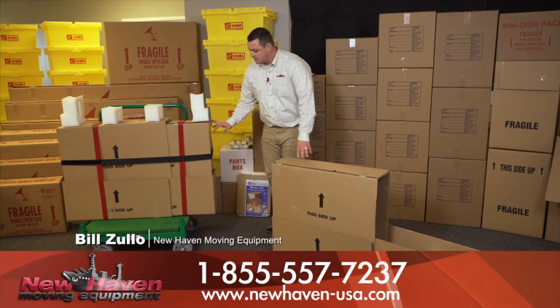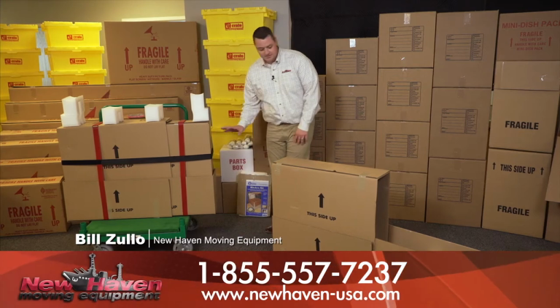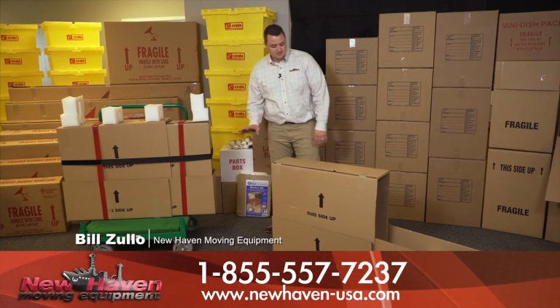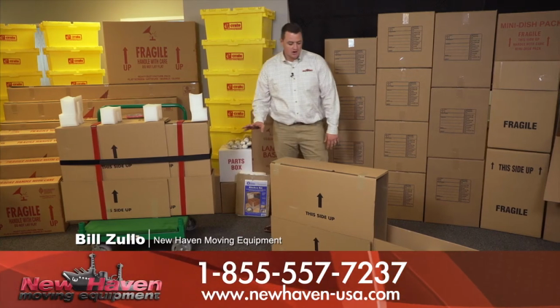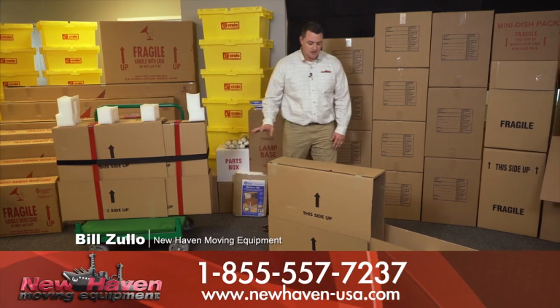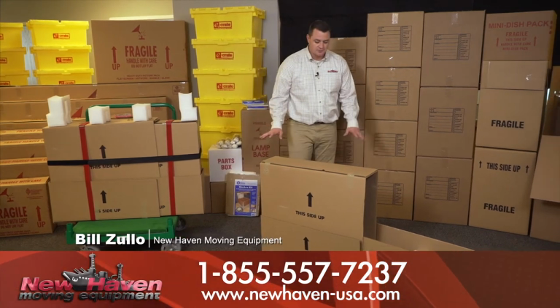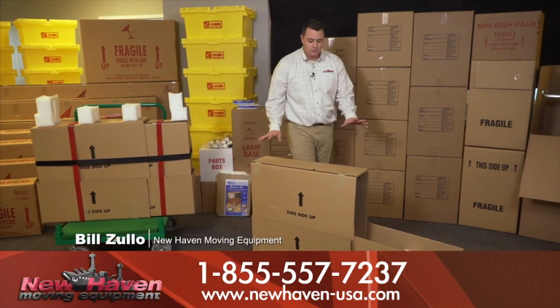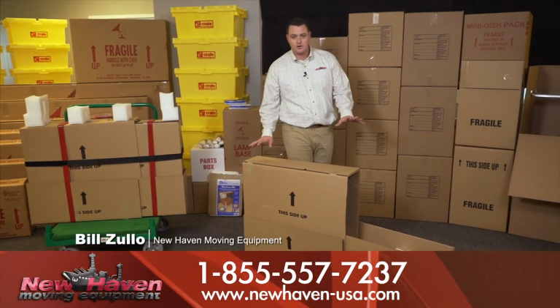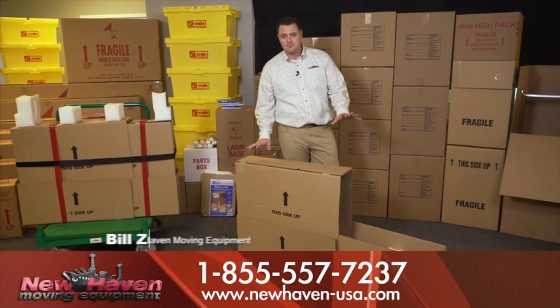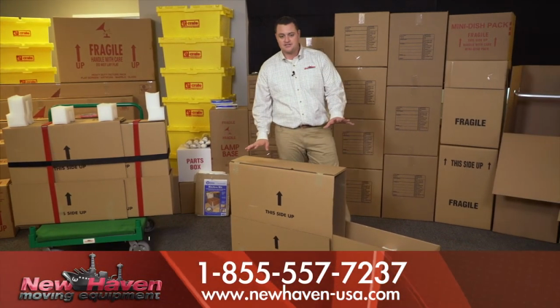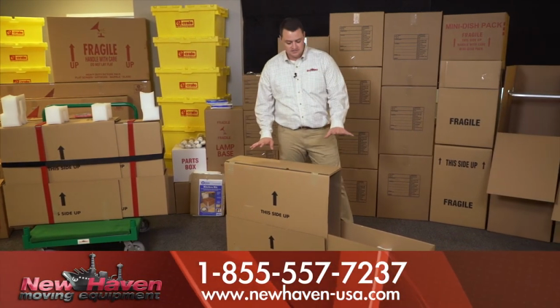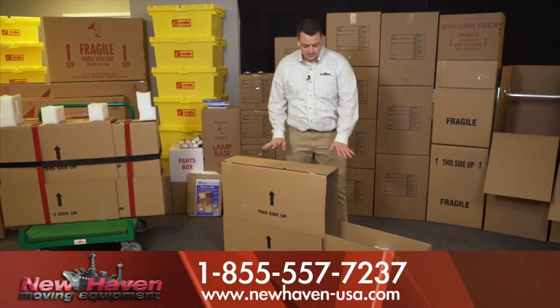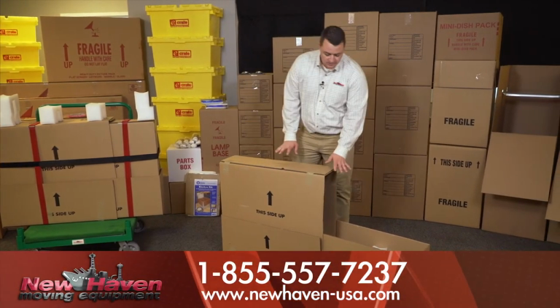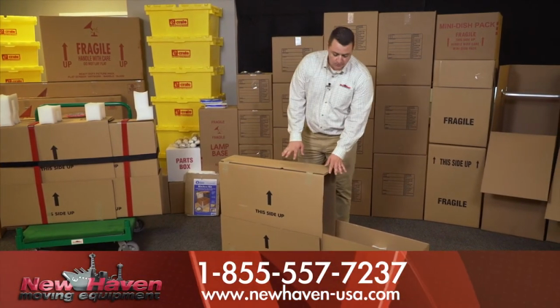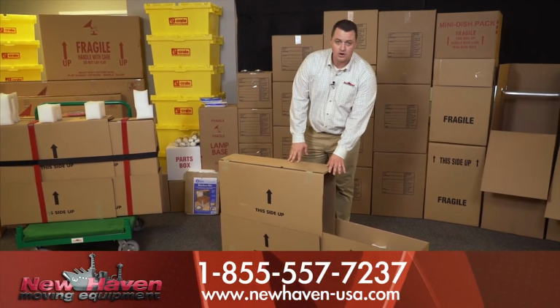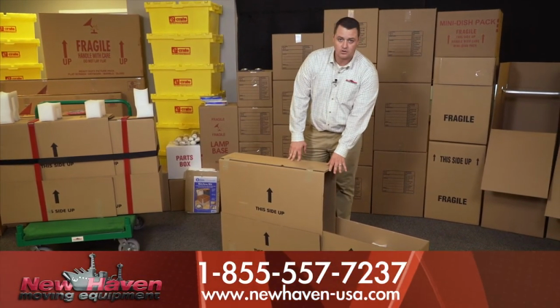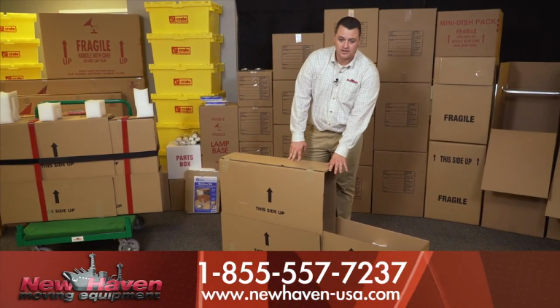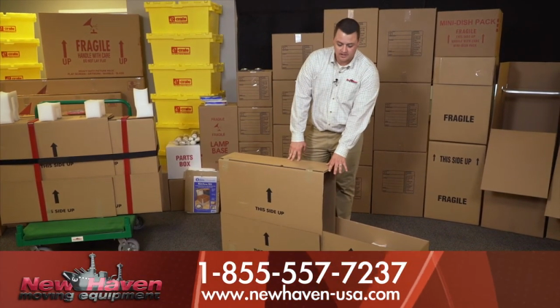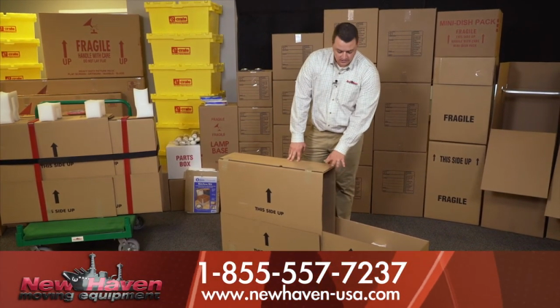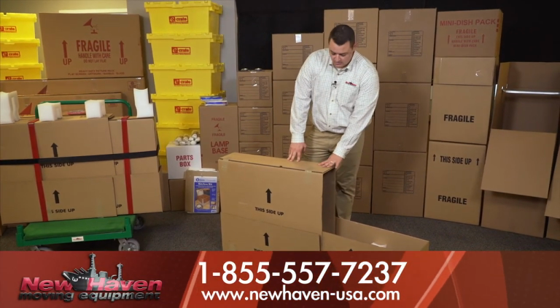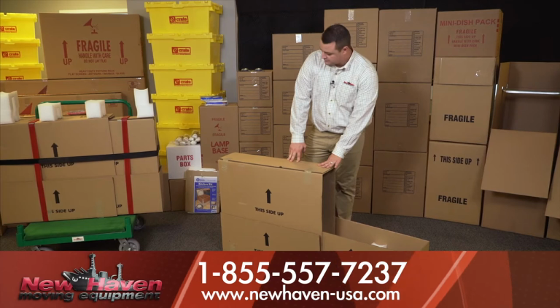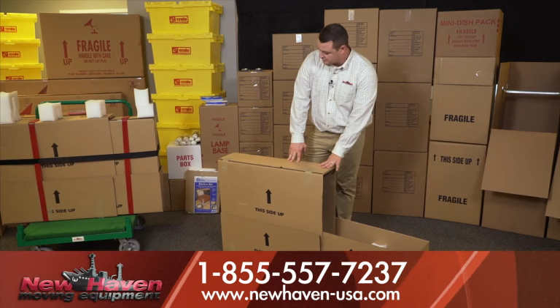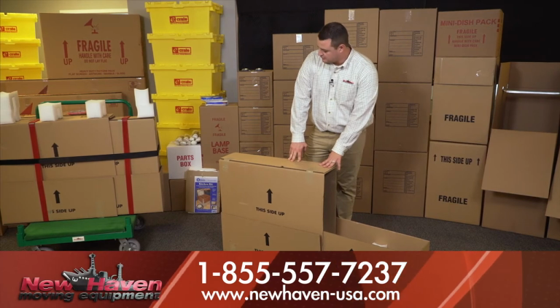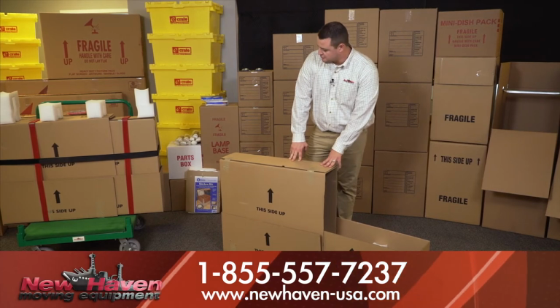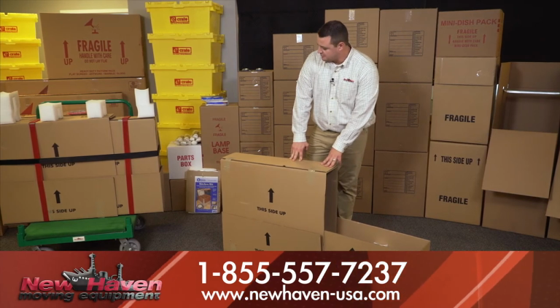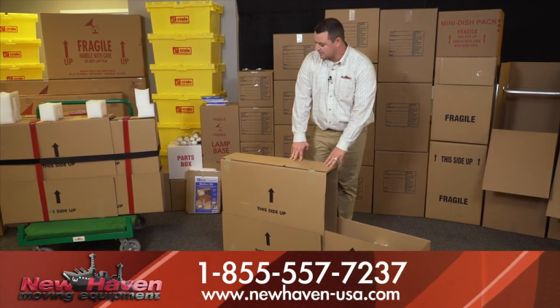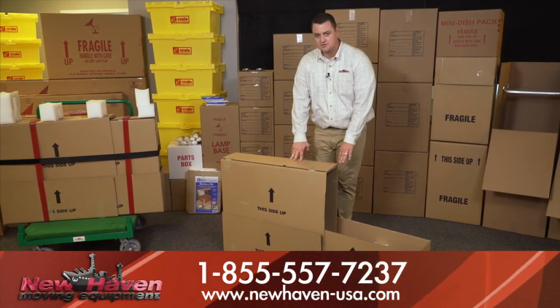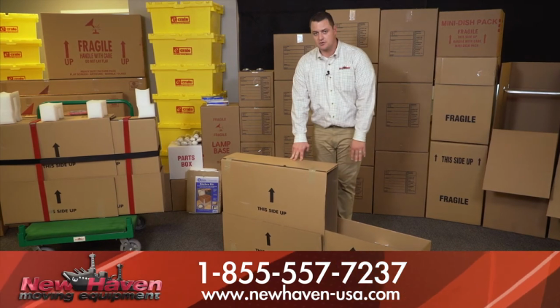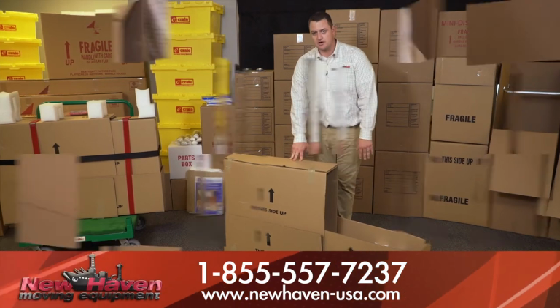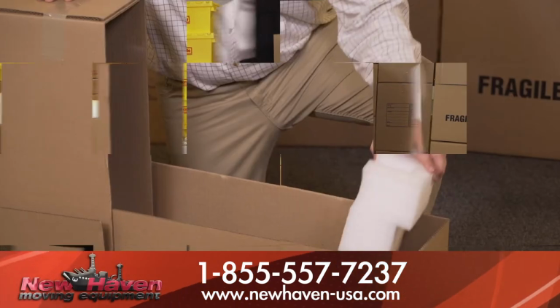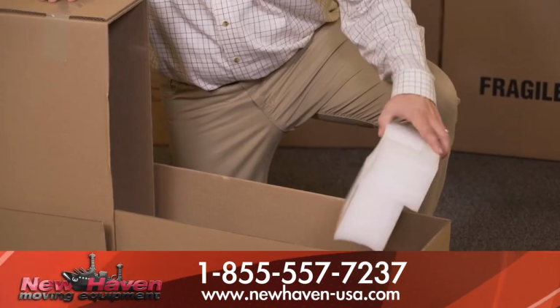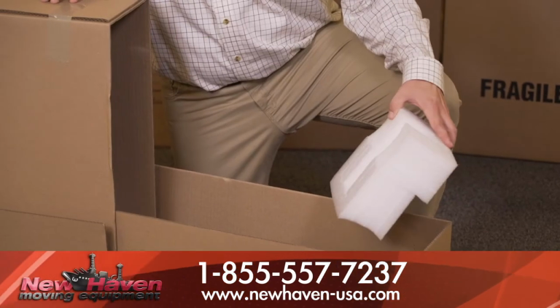This carton comes with four-piece double-wall corrugated for durable shipping and storing needs.